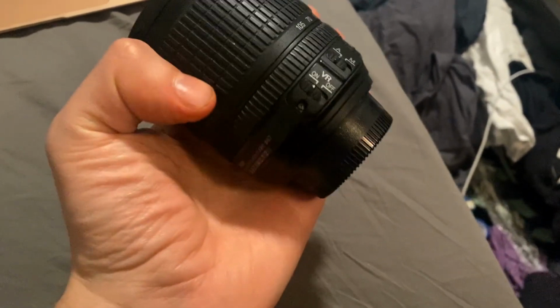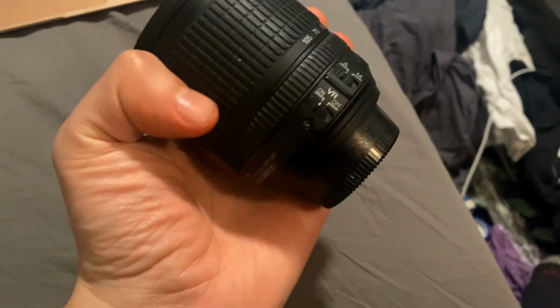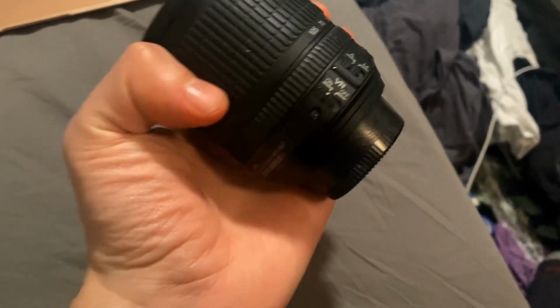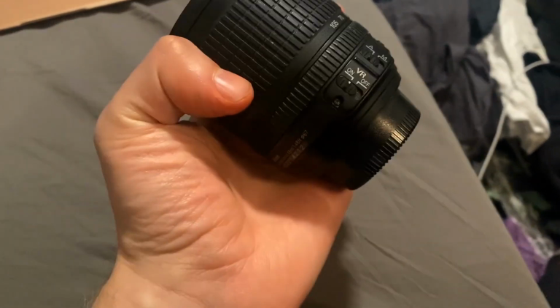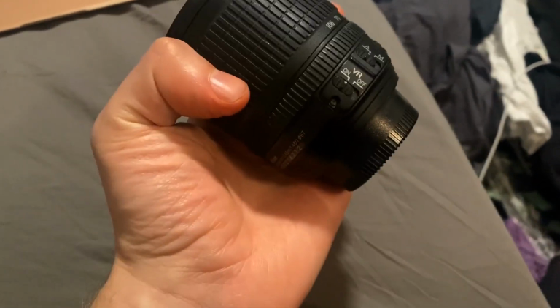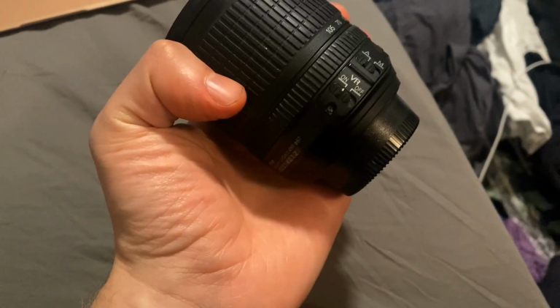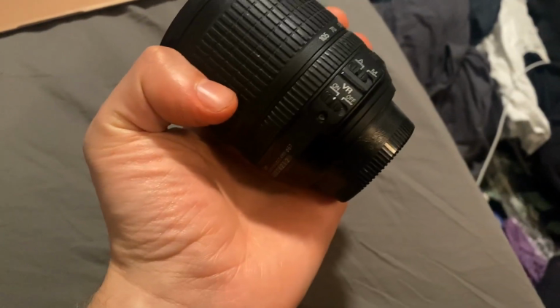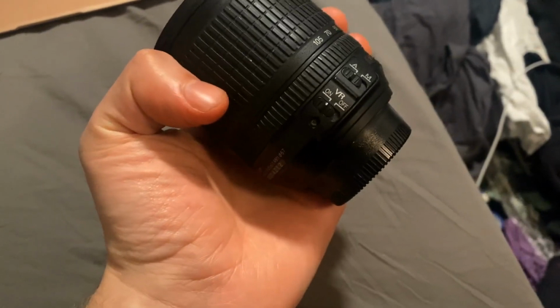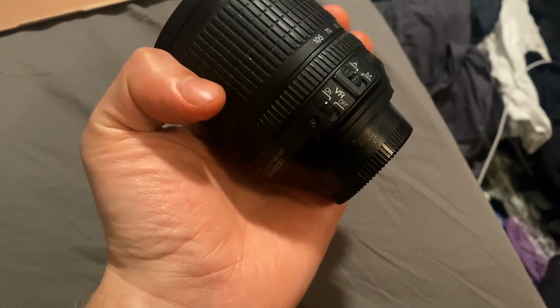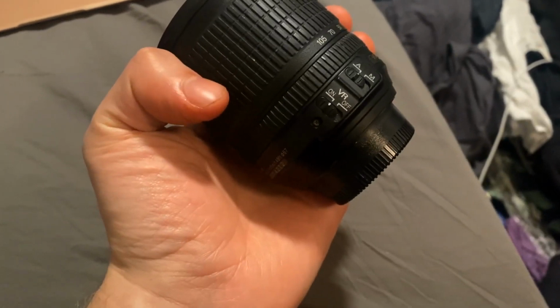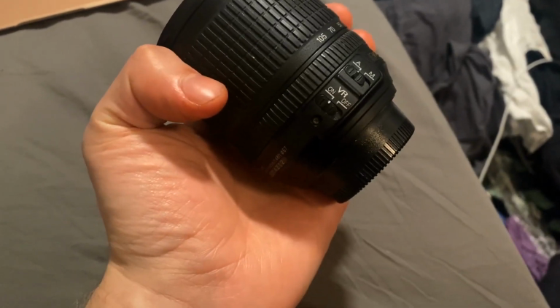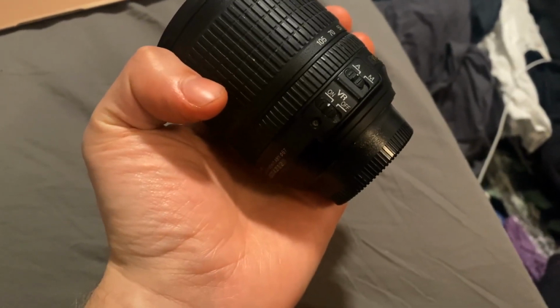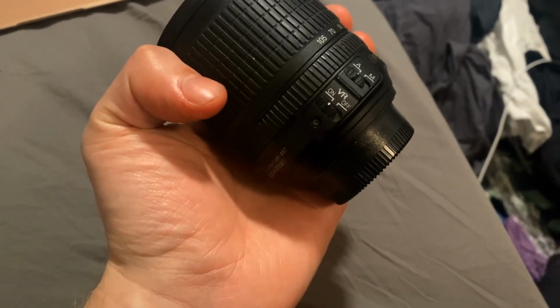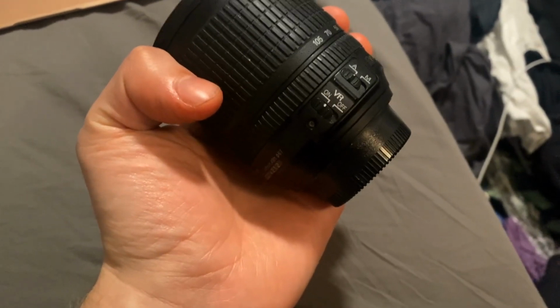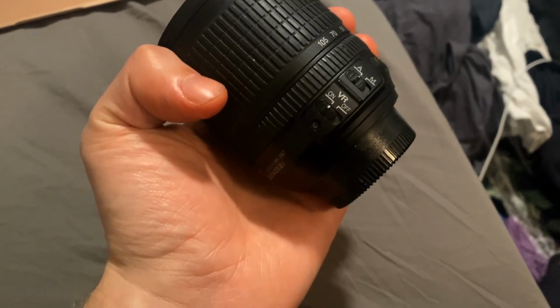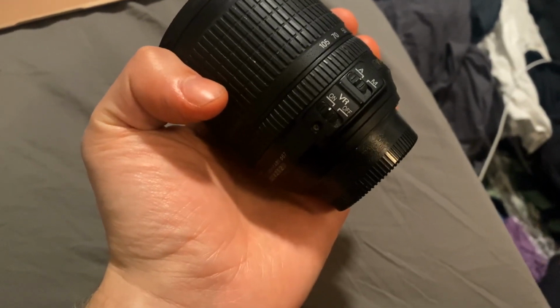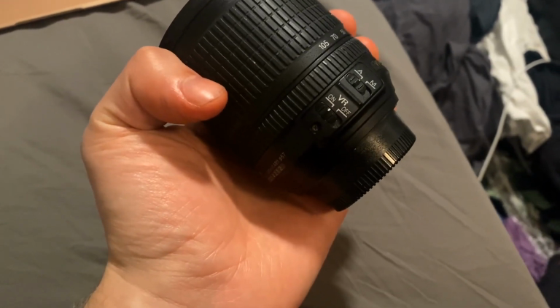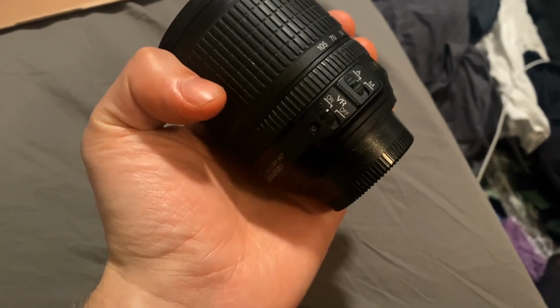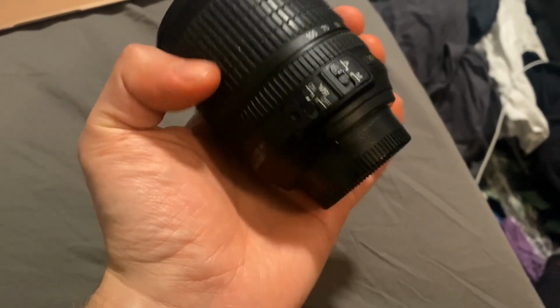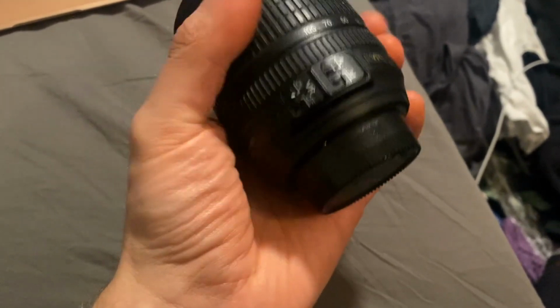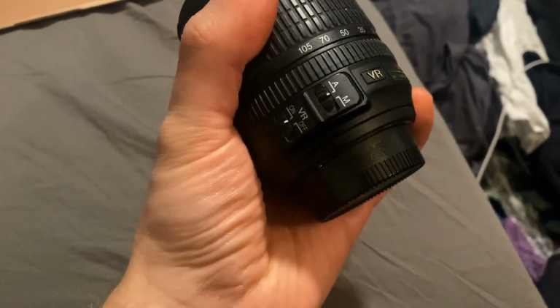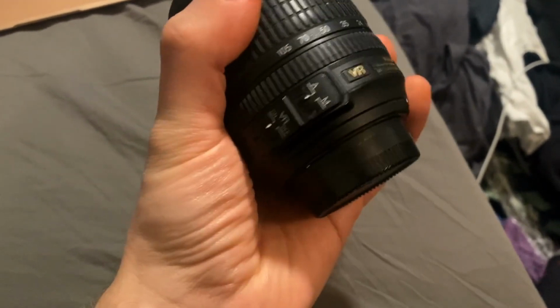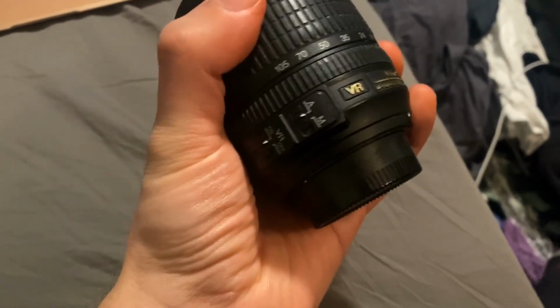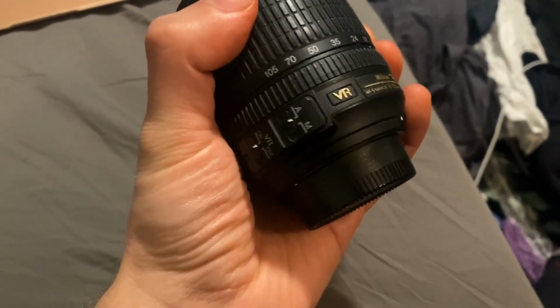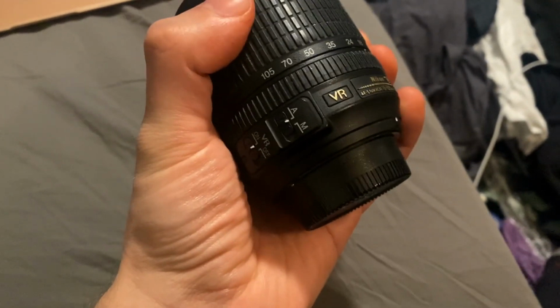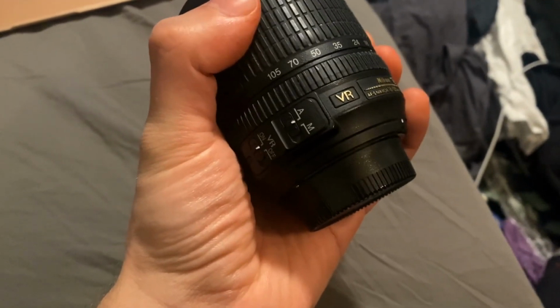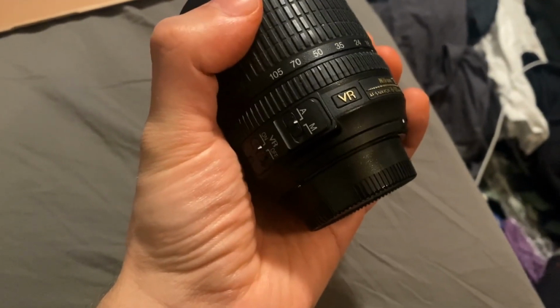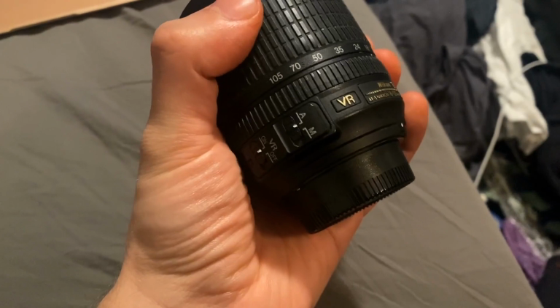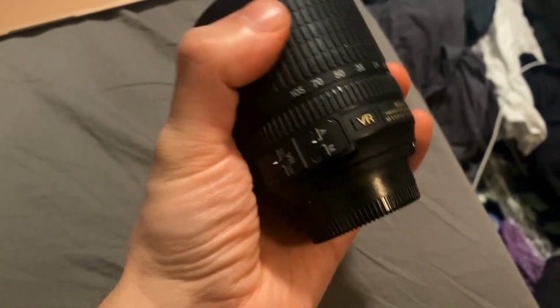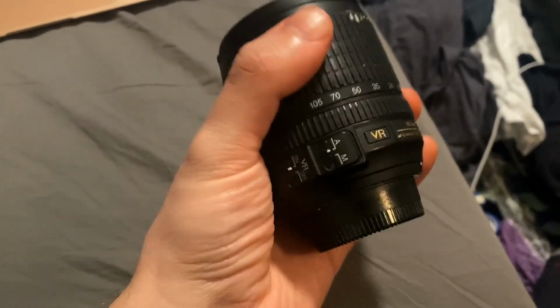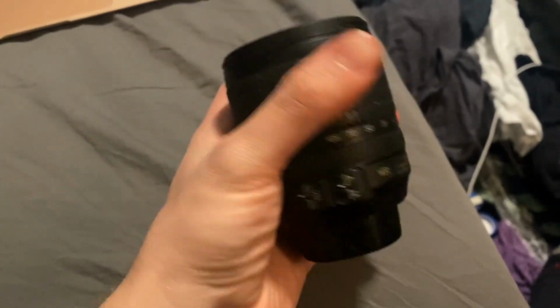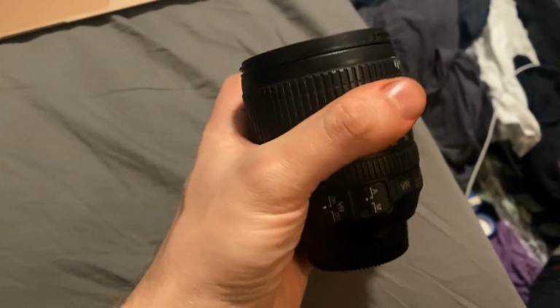It has vibration reduction, which is huge, especially when you're zoomed in. And you can toggle between automatic and manual focus.